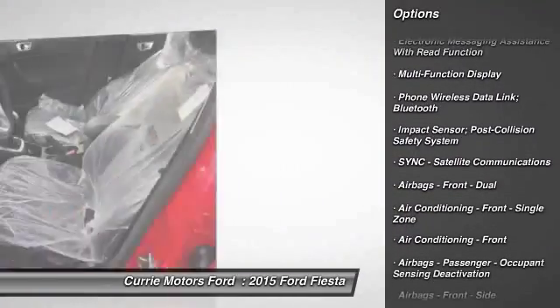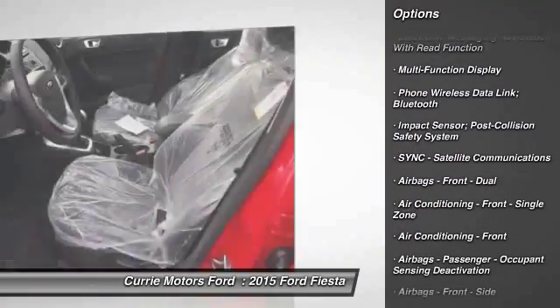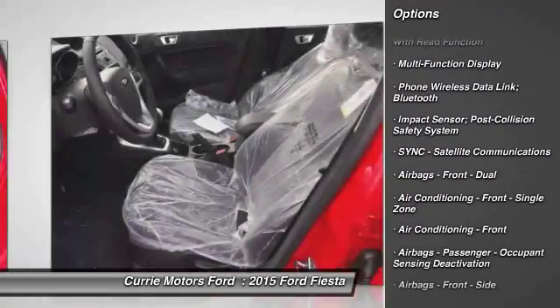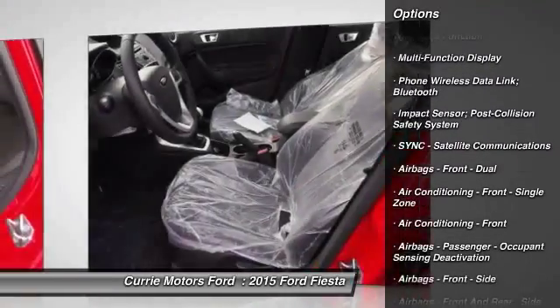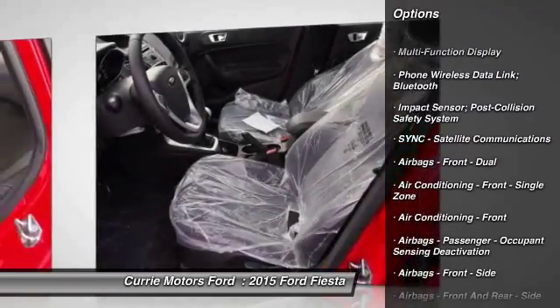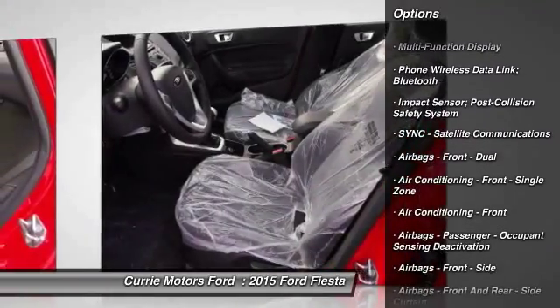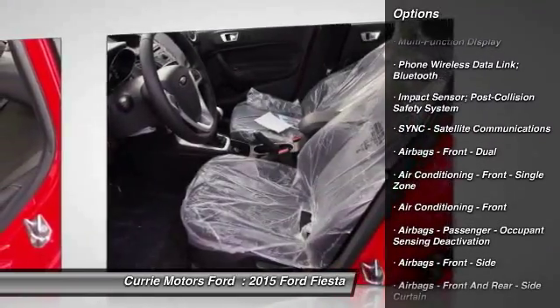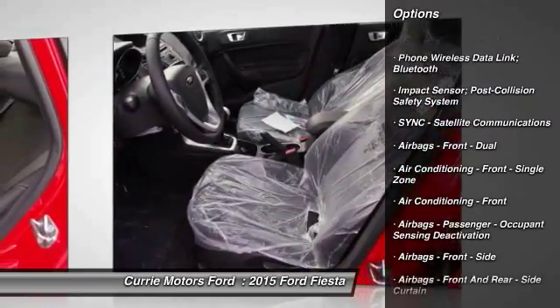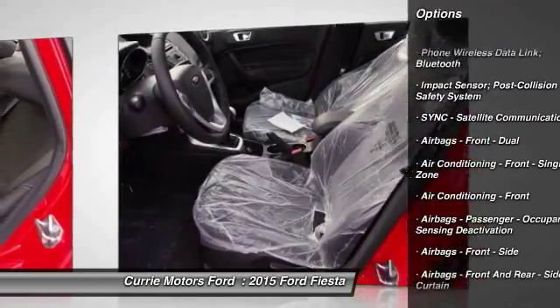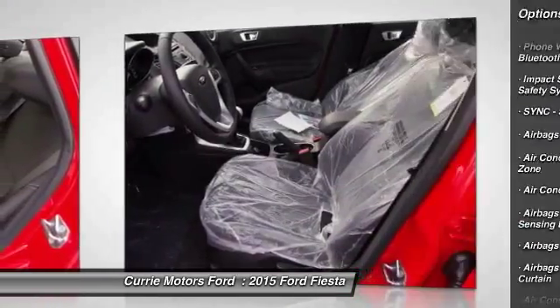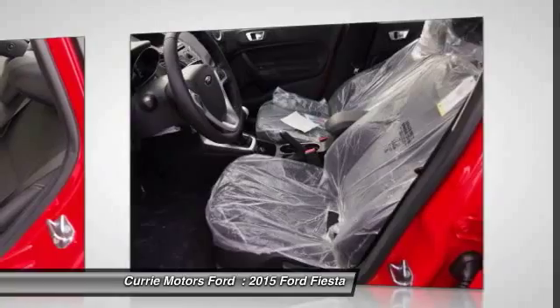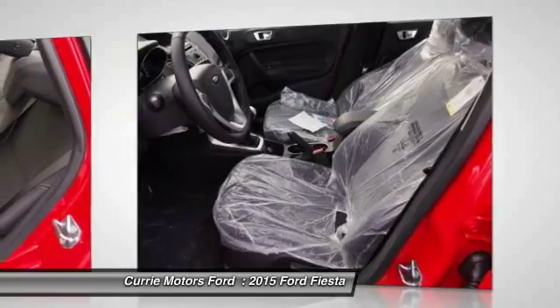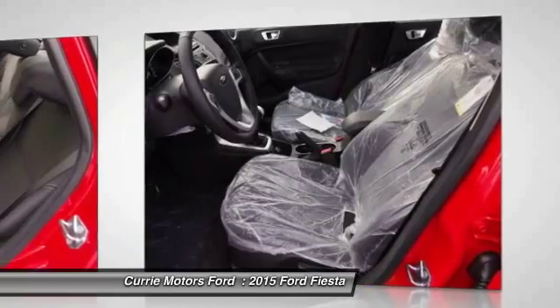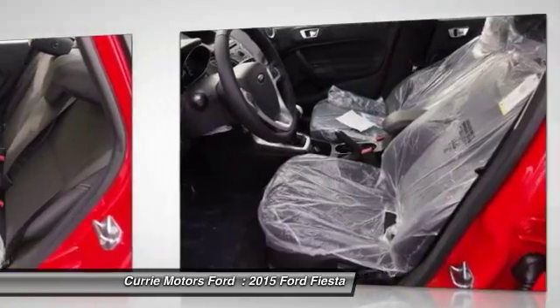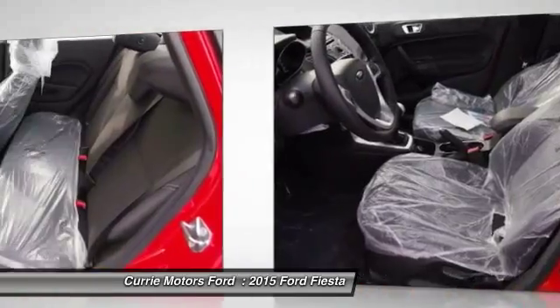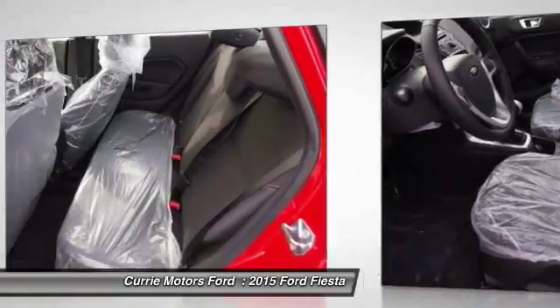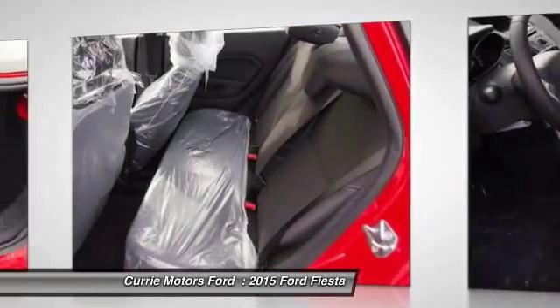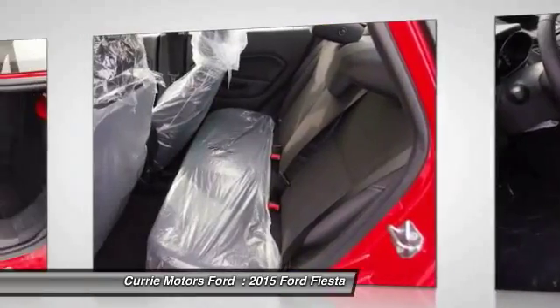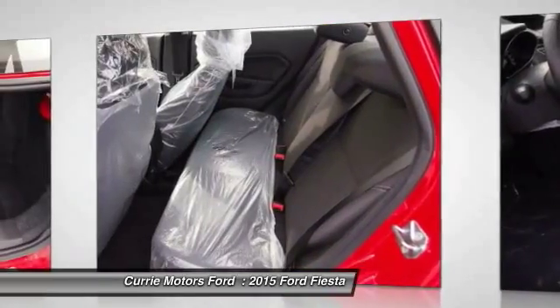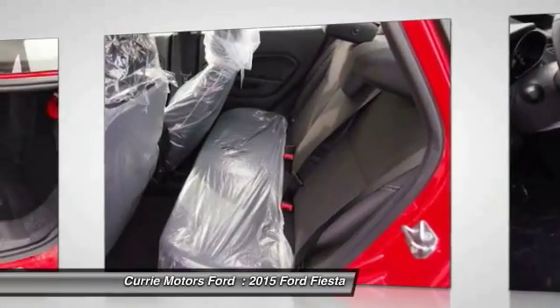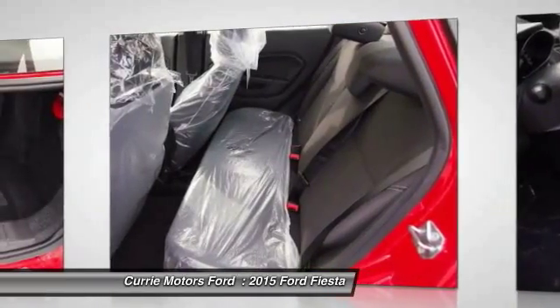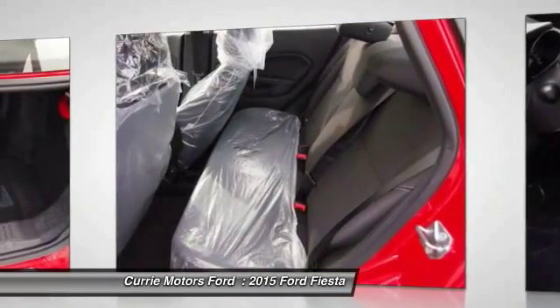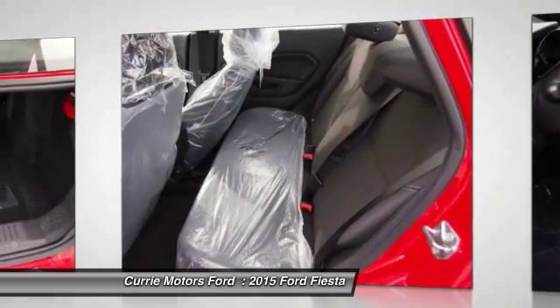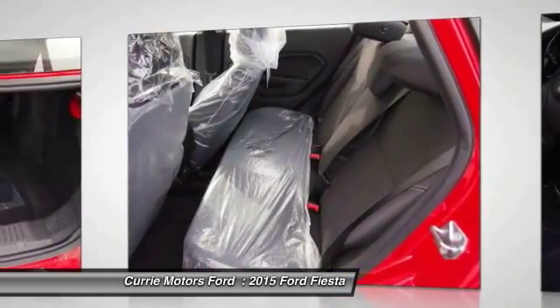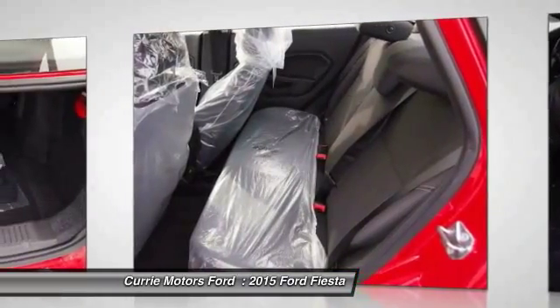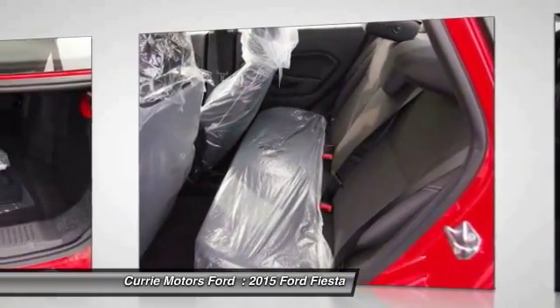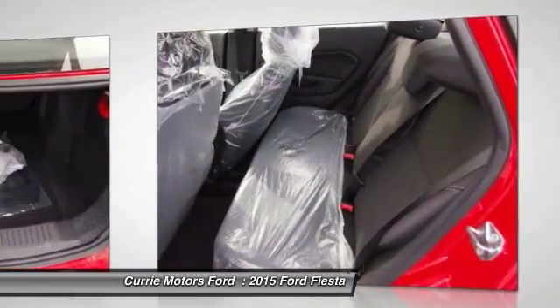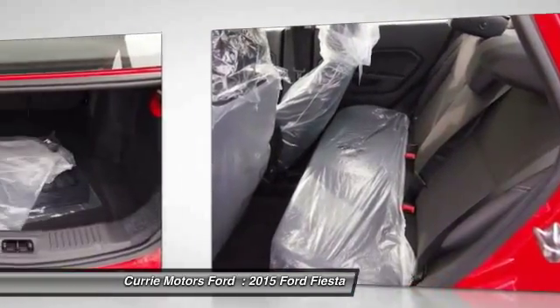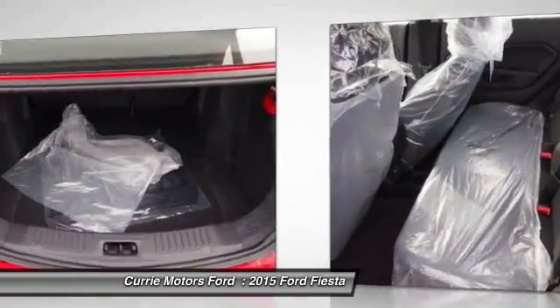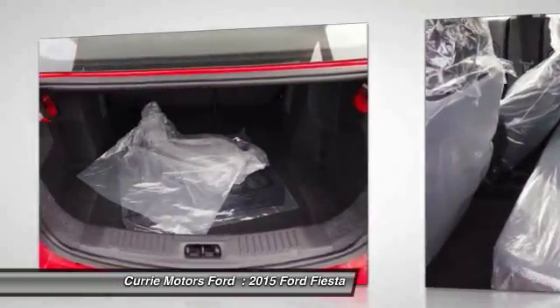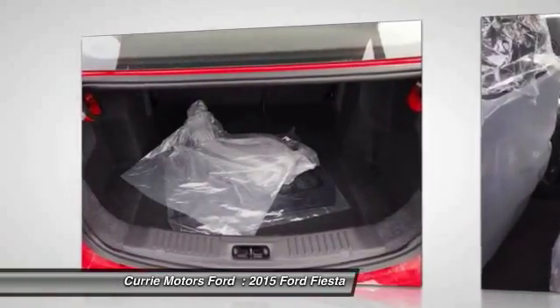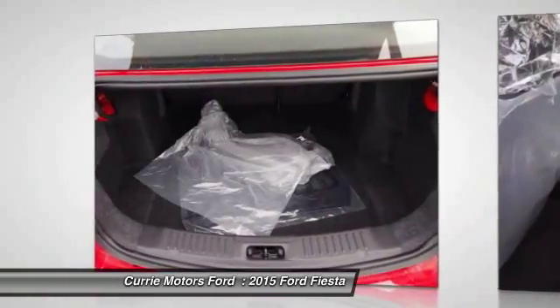Trip odometer, power brakes, power windows, overhead console, tachometer.